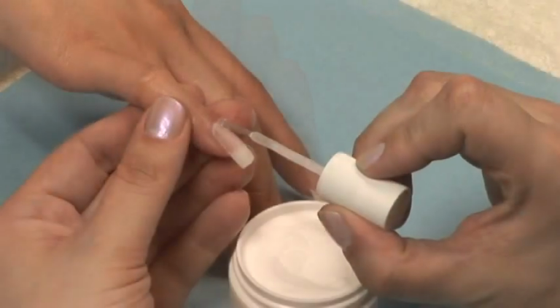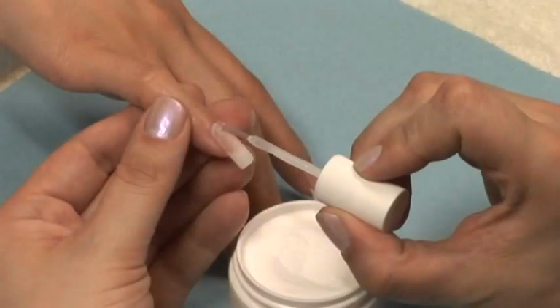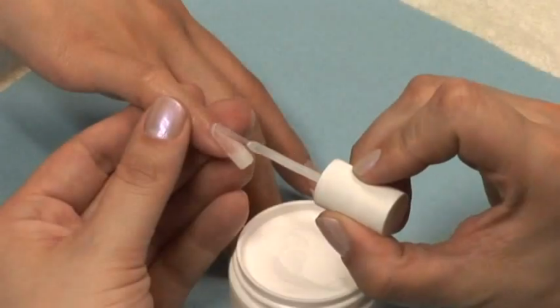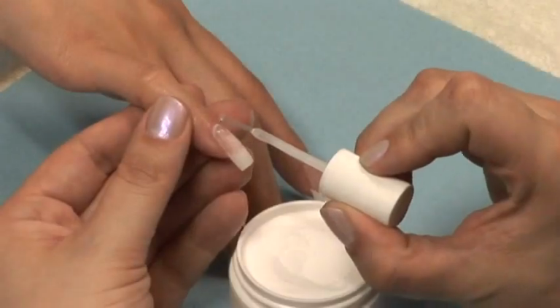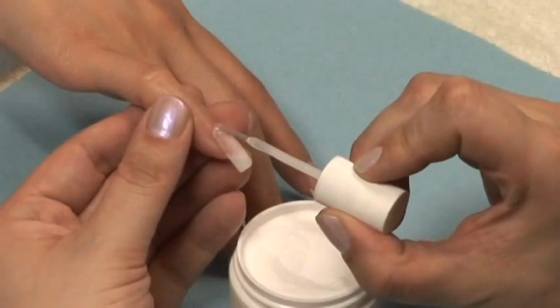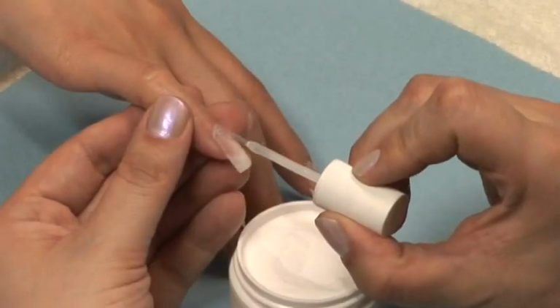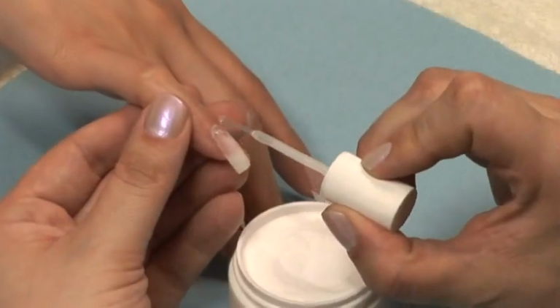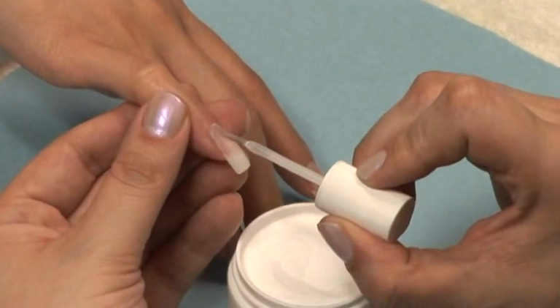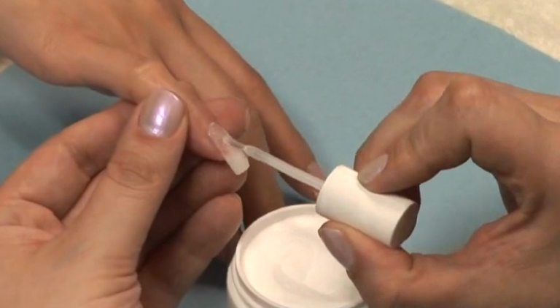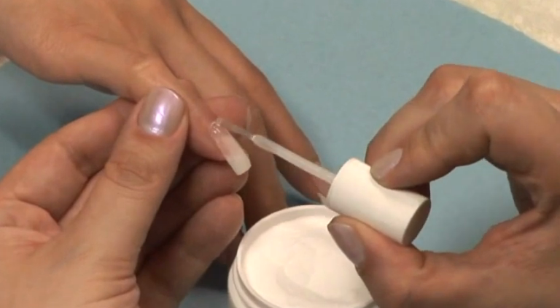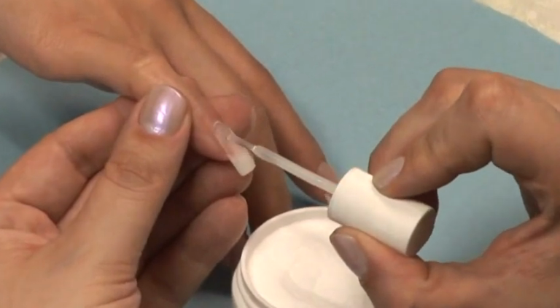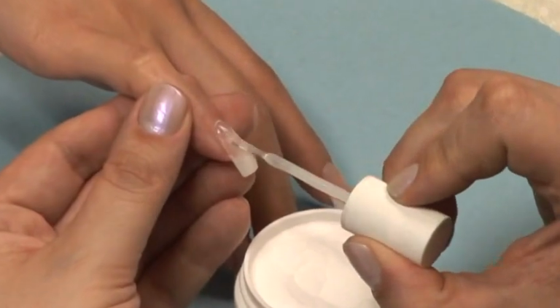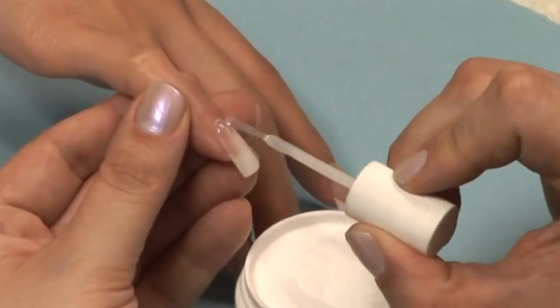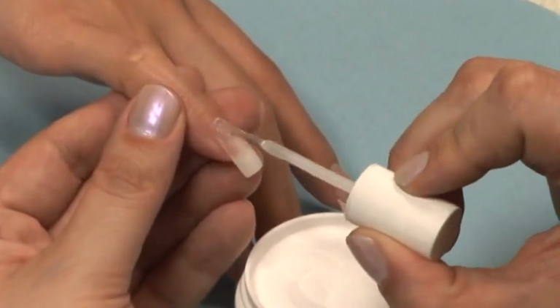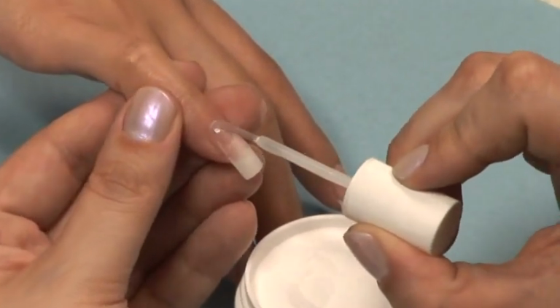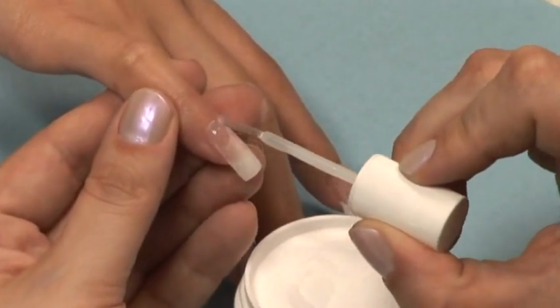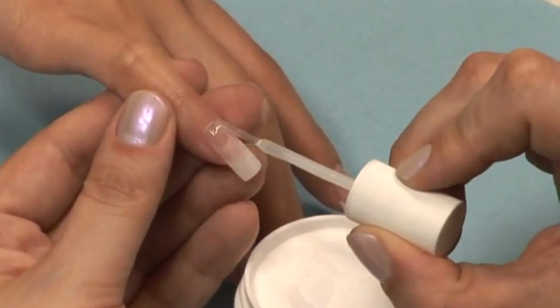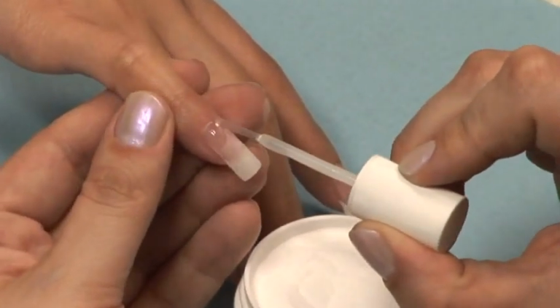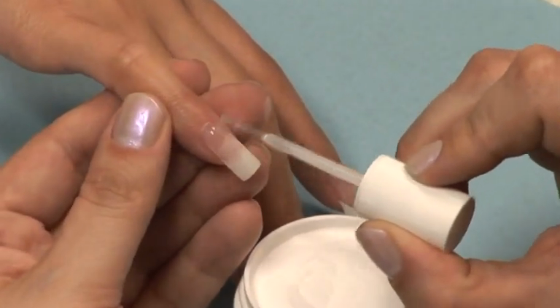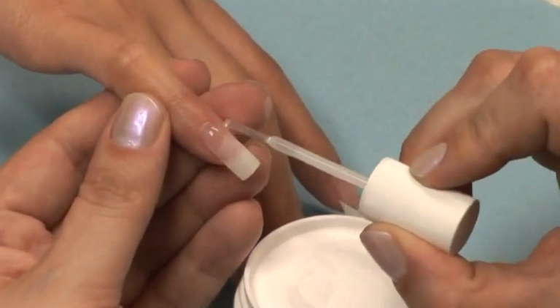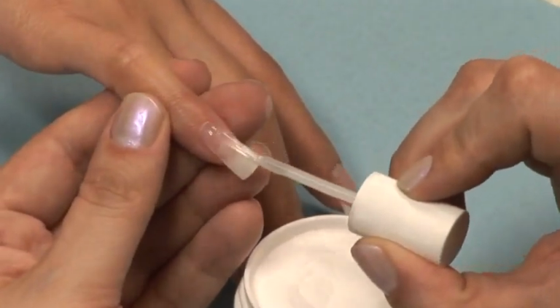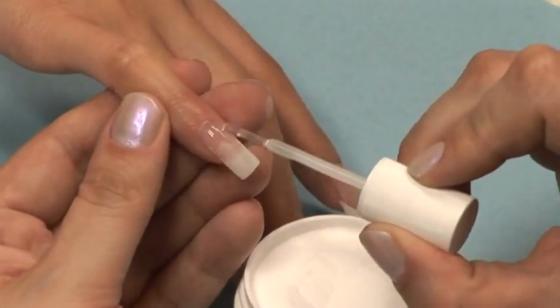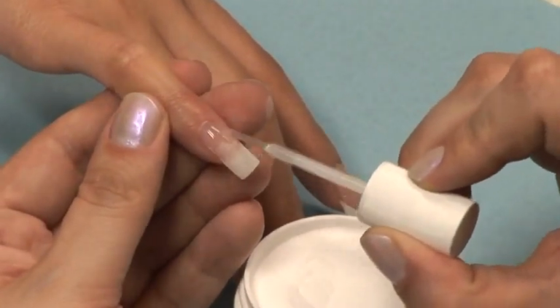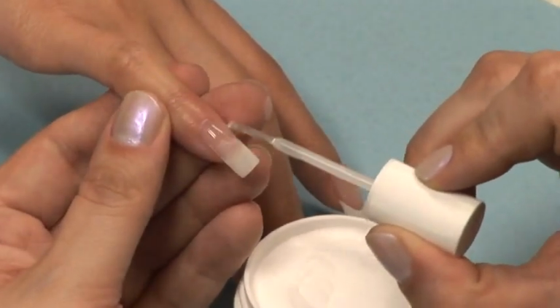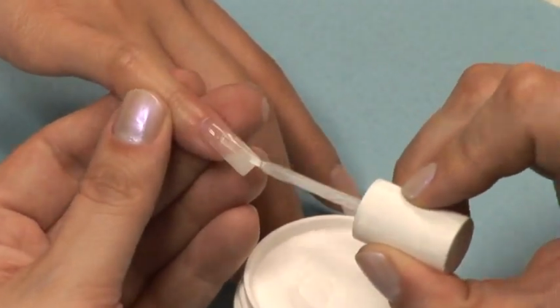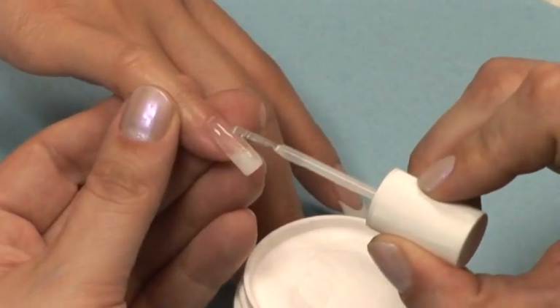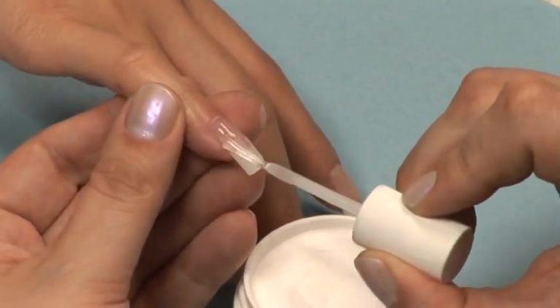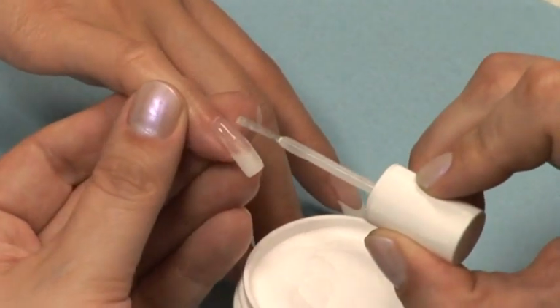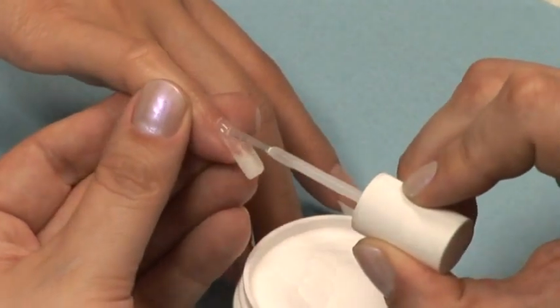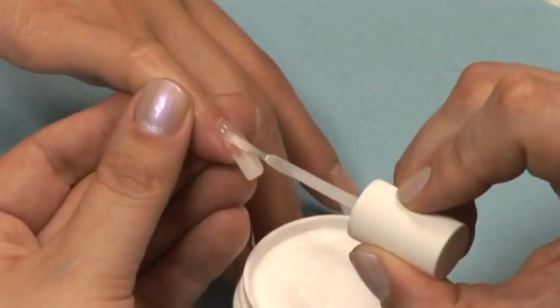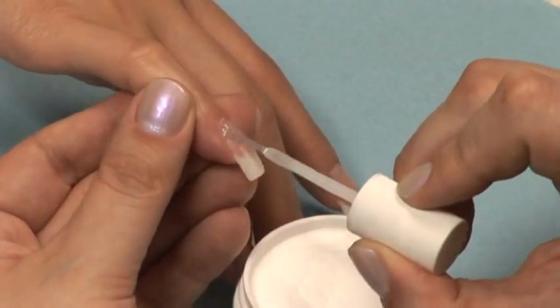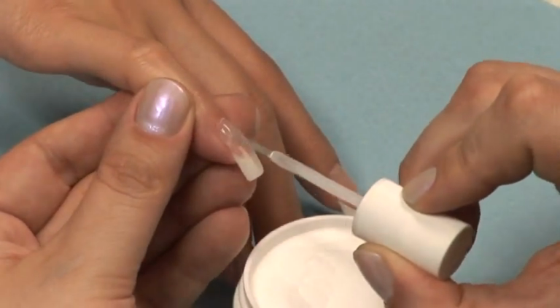Just as you did before, use the belly of the brush on resin to apply resin to your coat of powder.